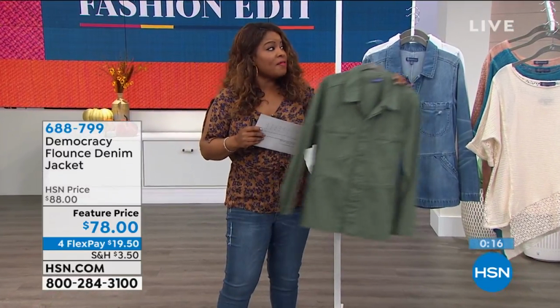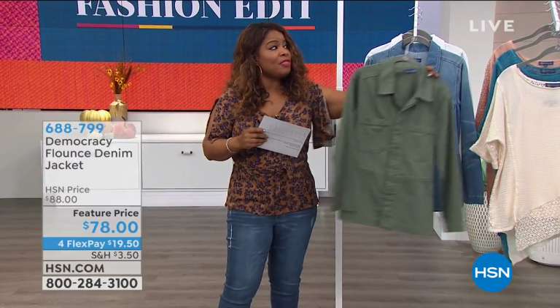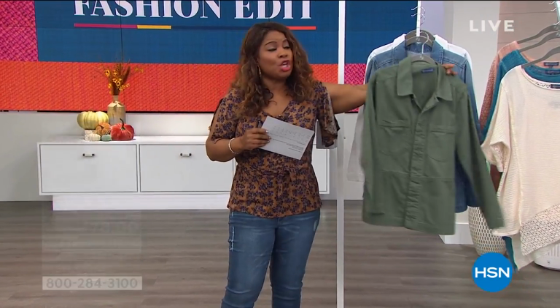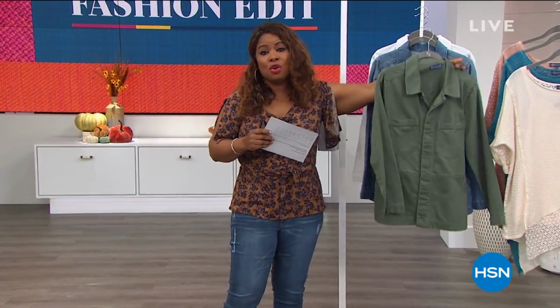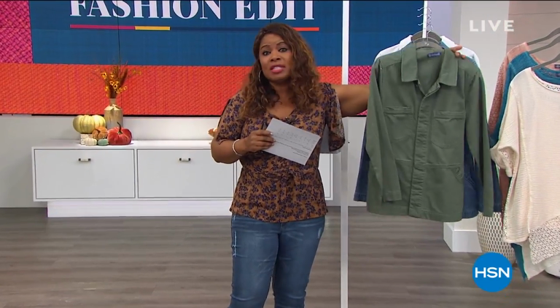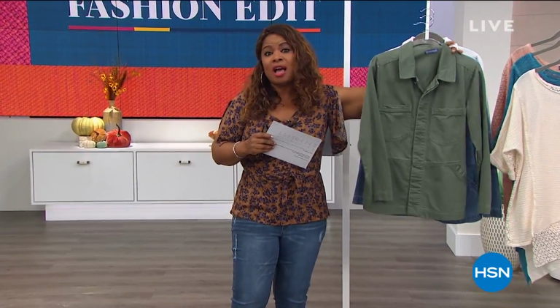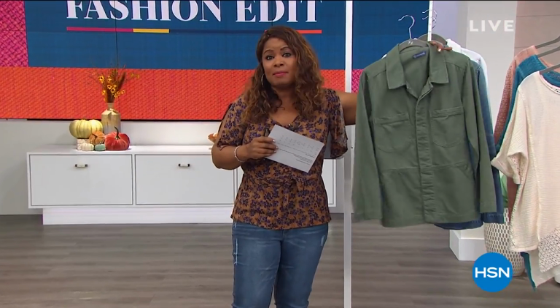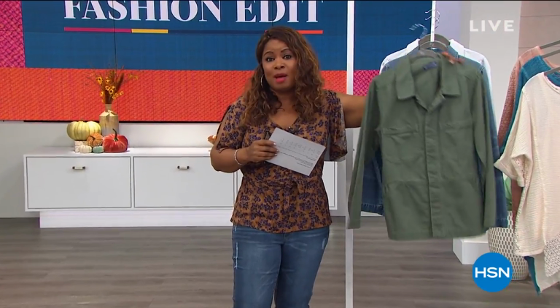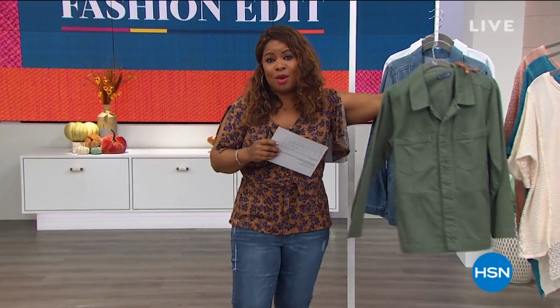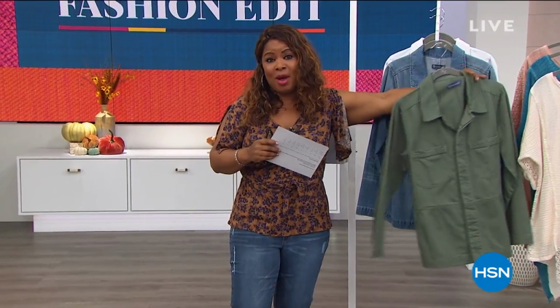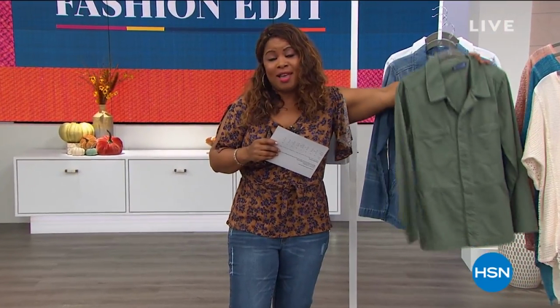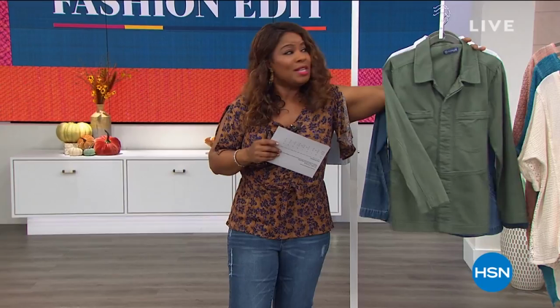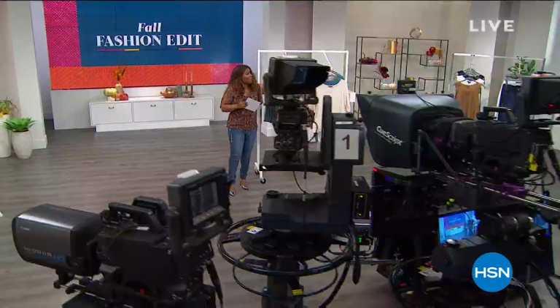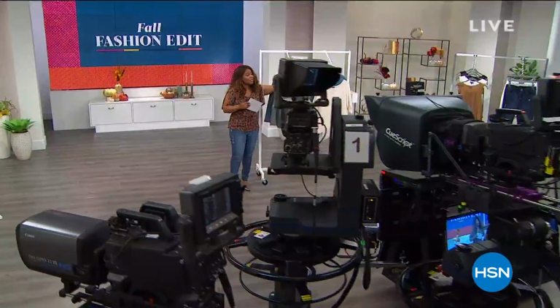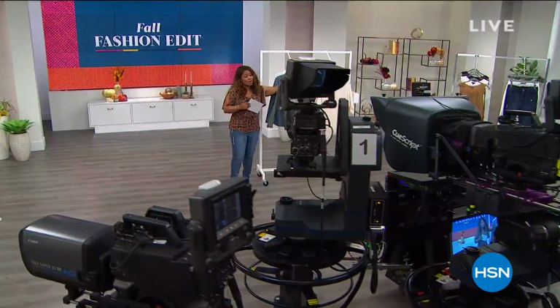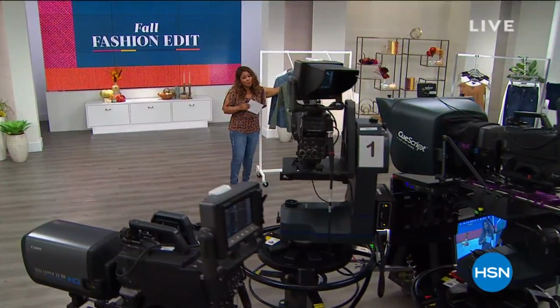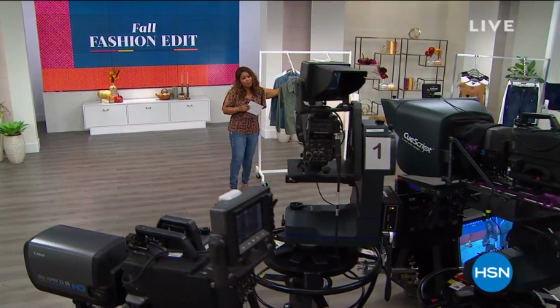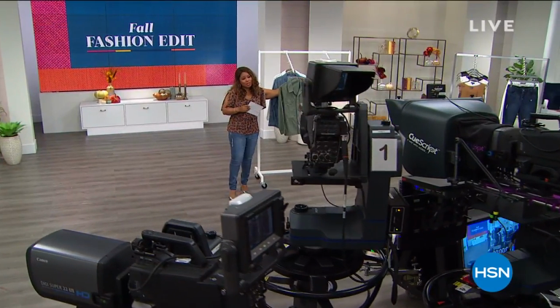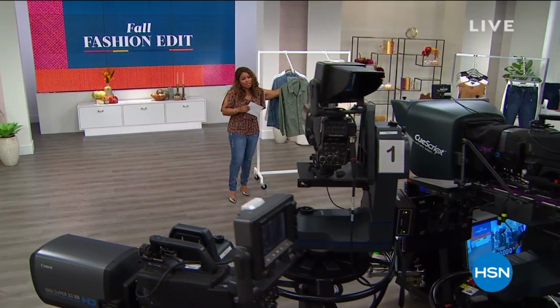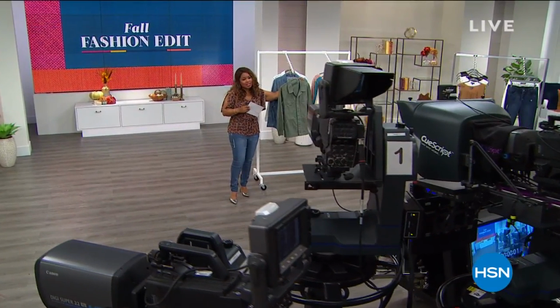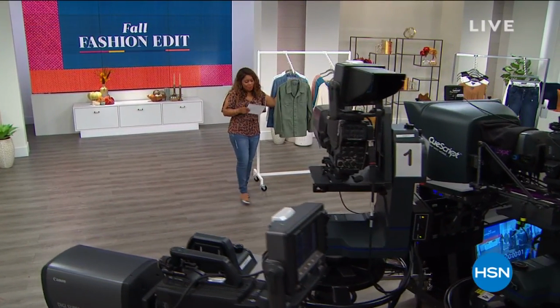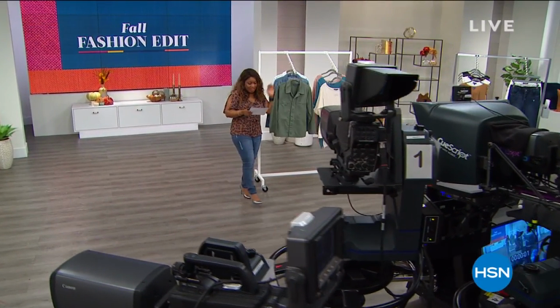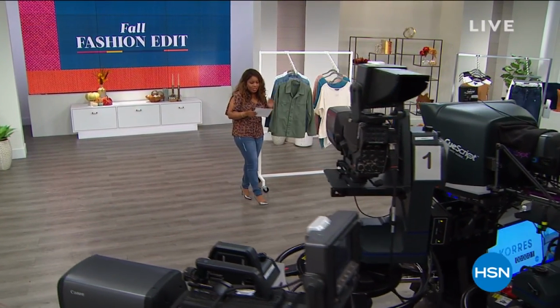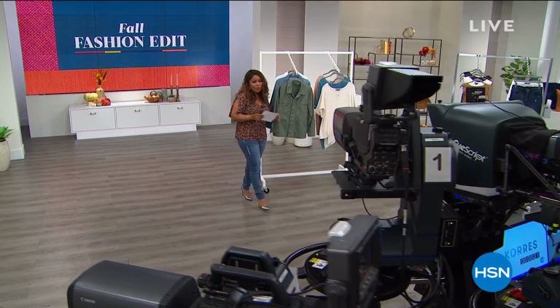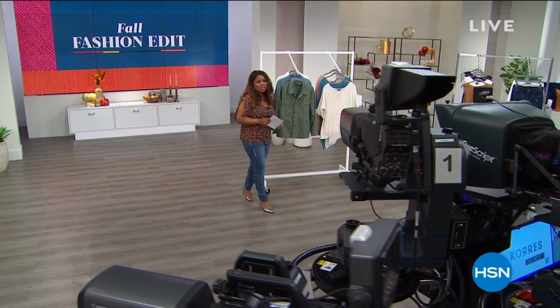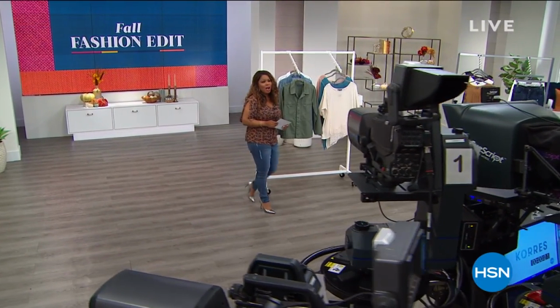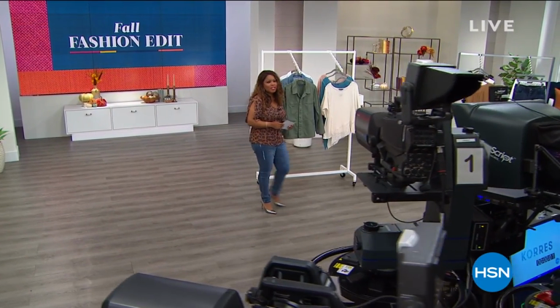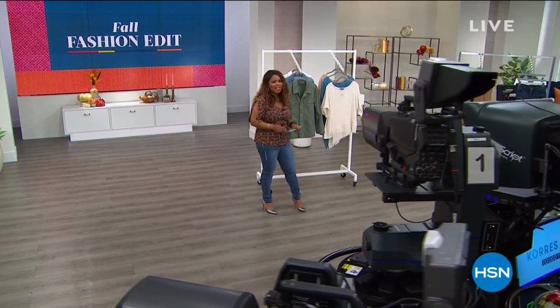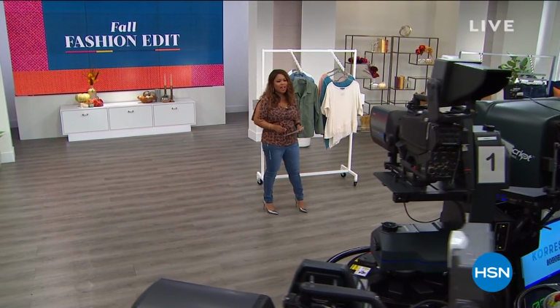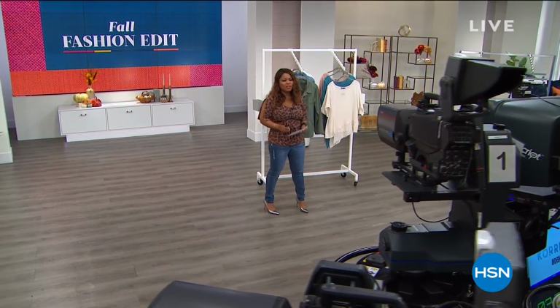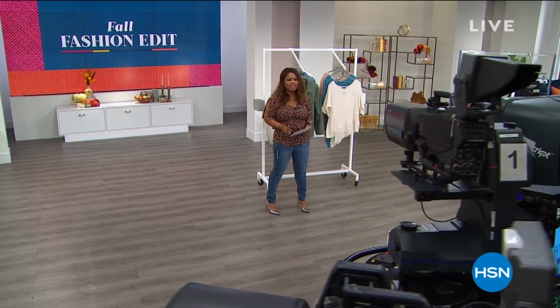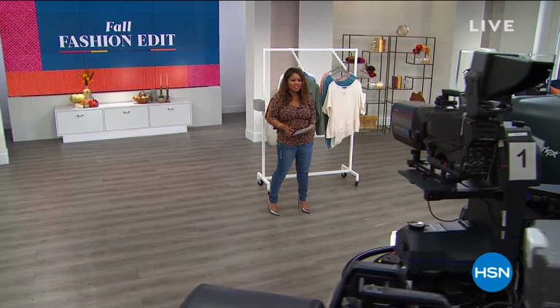We've got the cutest tops coming your way, so please don't move a muscle. We're going to continue with Democracy after this.